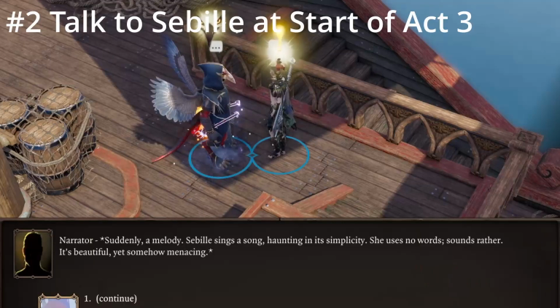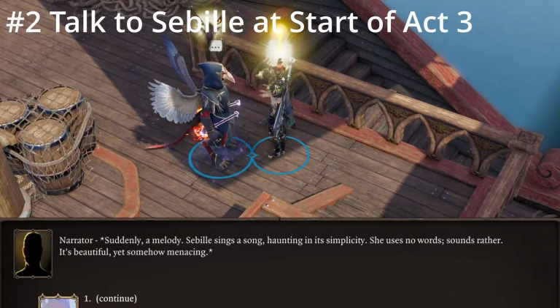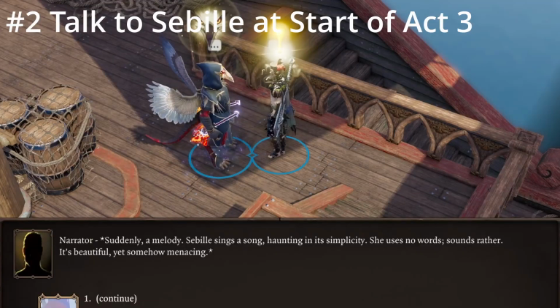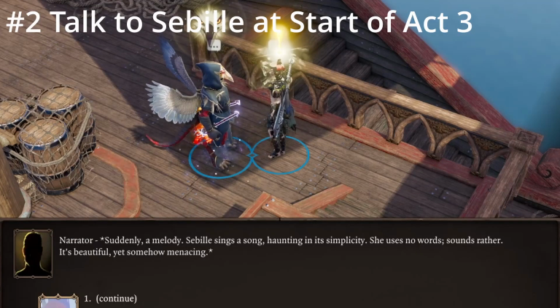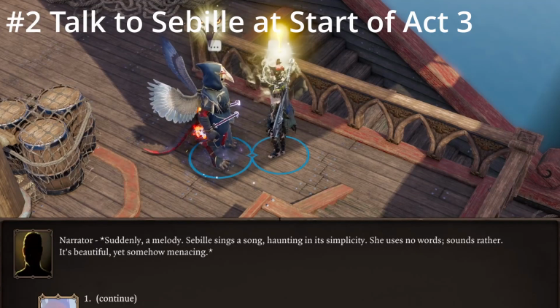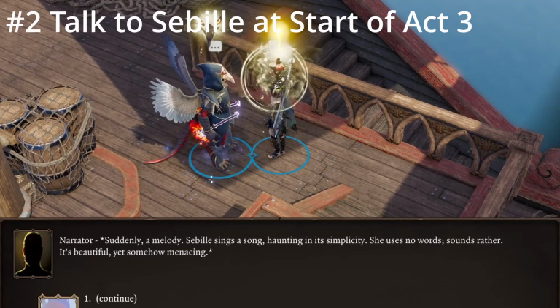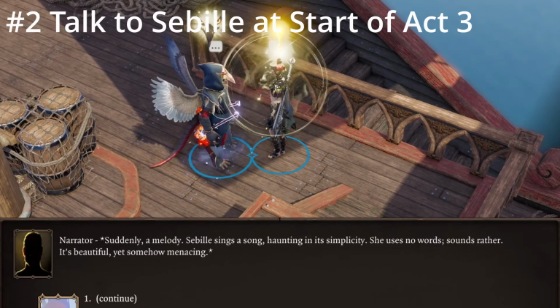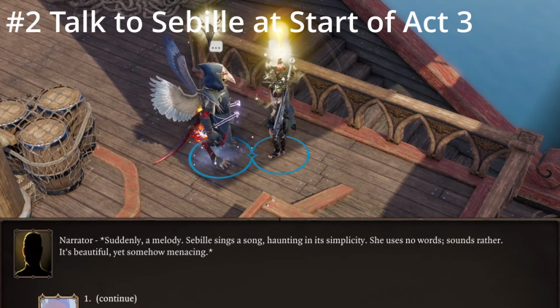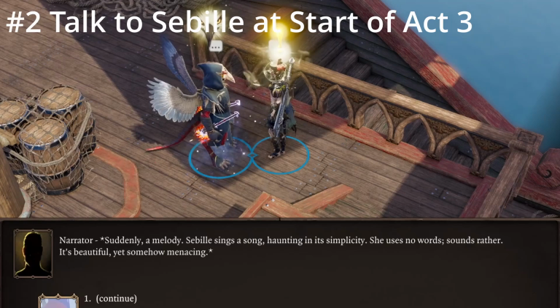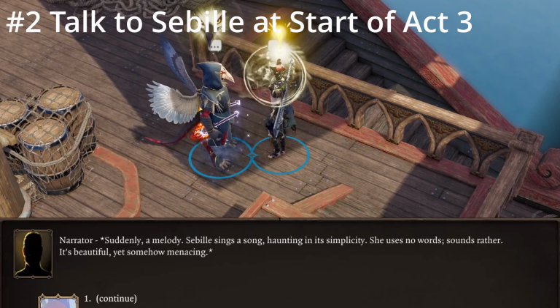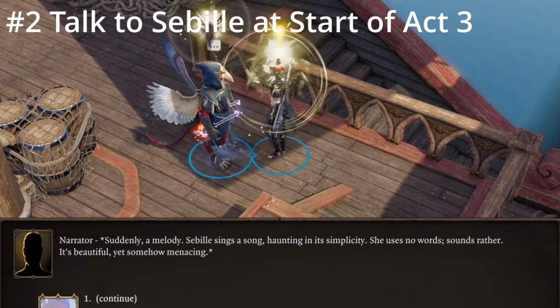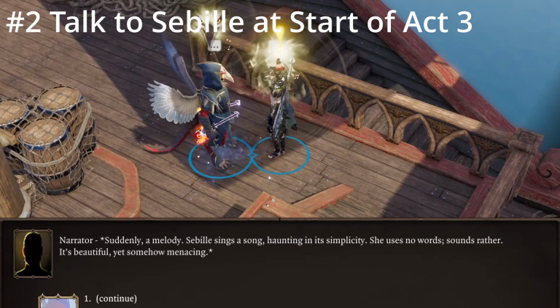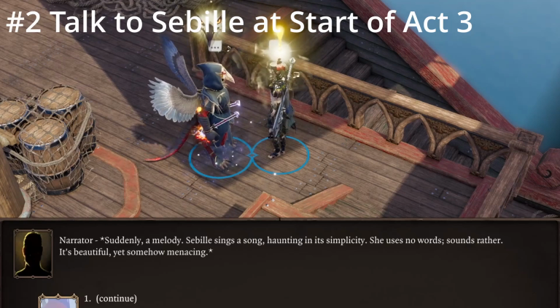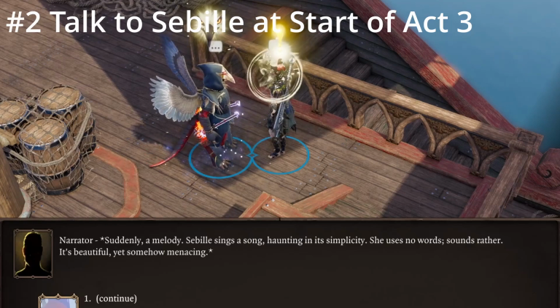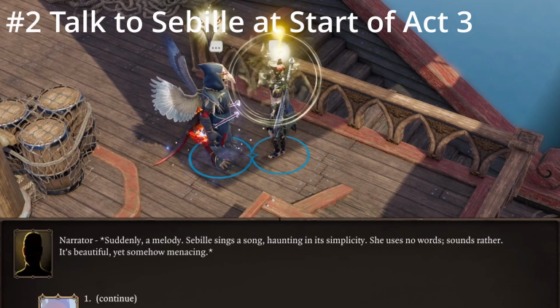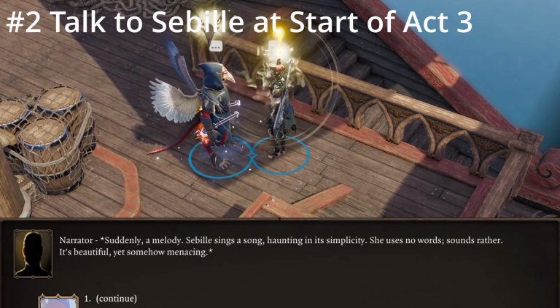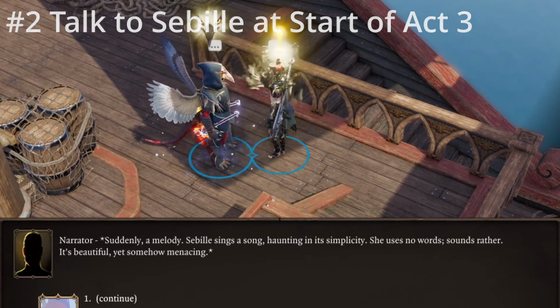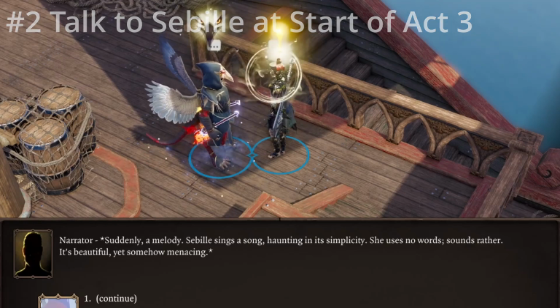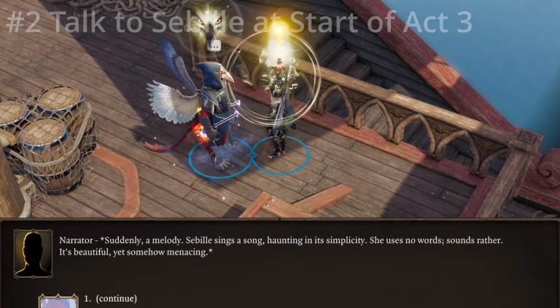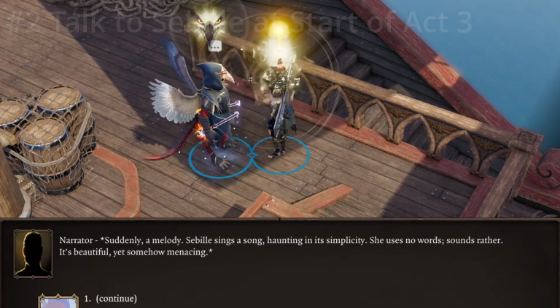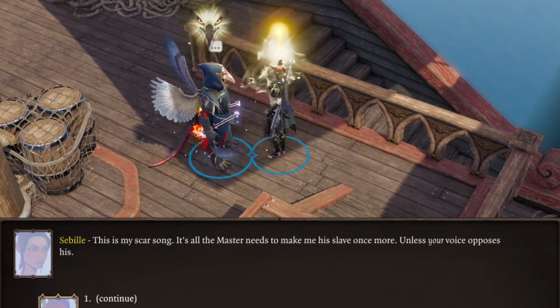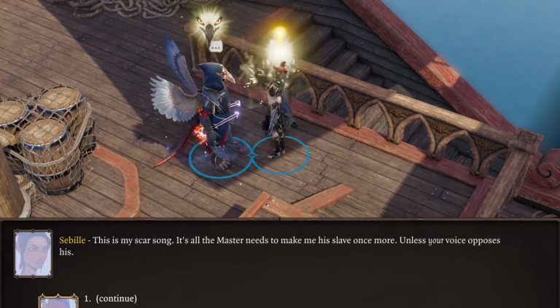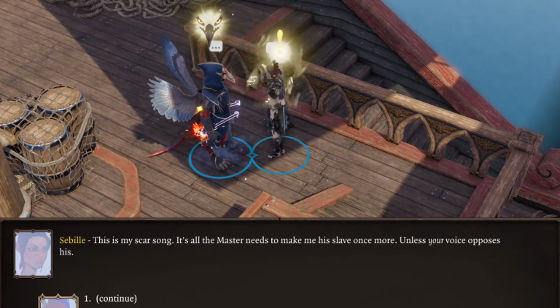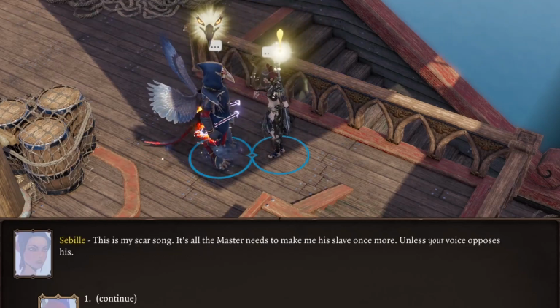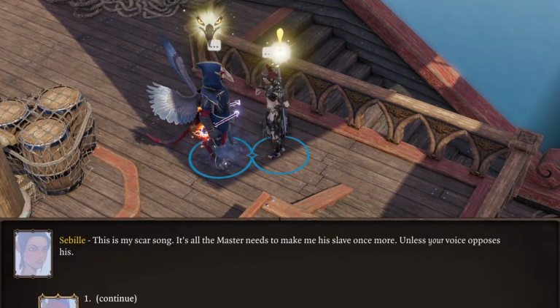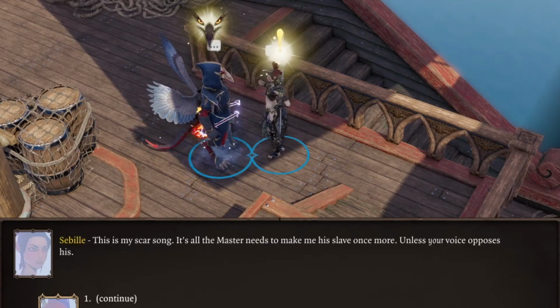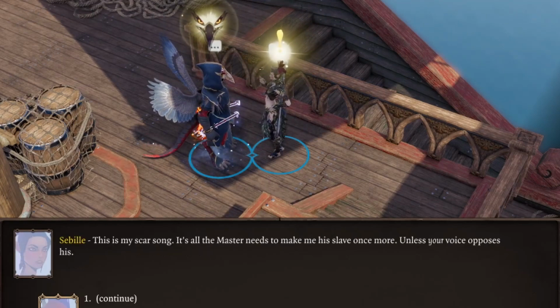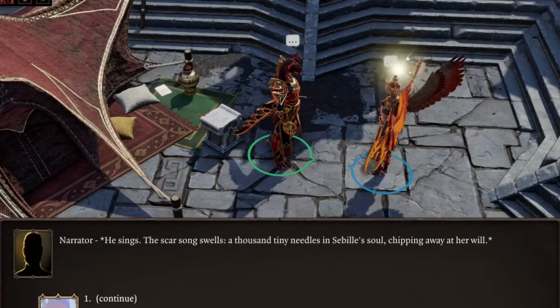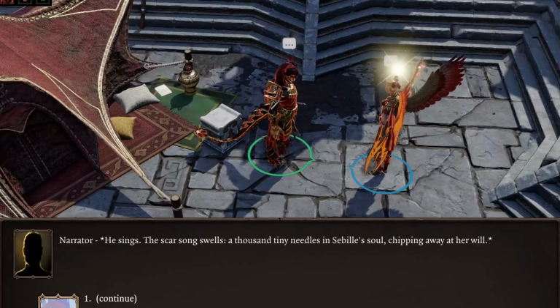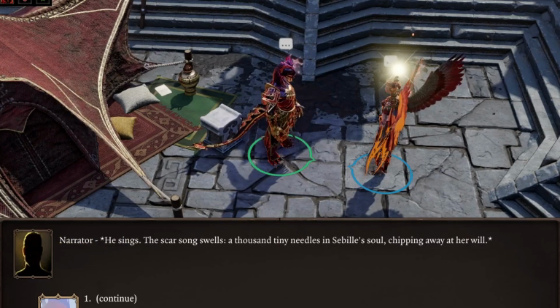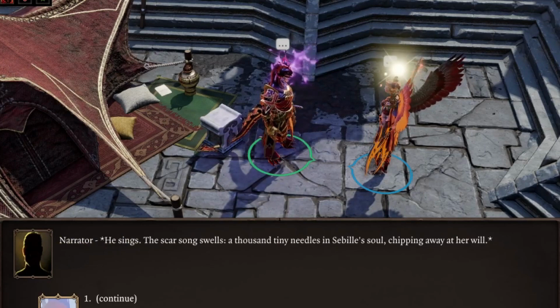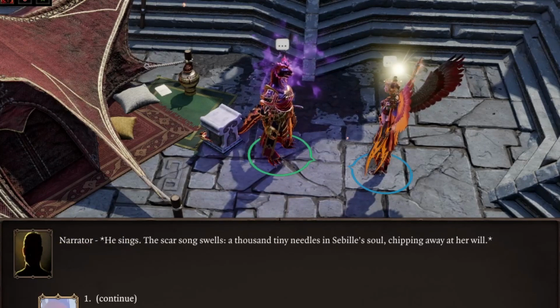If Sebille is in your party, talk to her on the Lady Vengeance as soon as you enter Act 3. If you don't, you can lose her to the Shadow Prince because you don't know her favorite song.